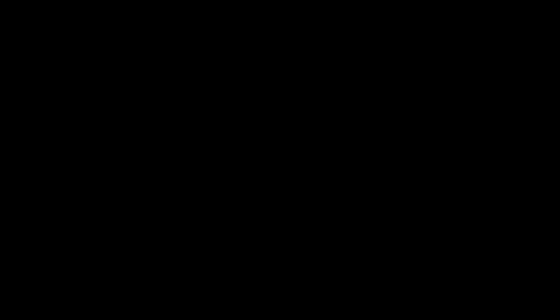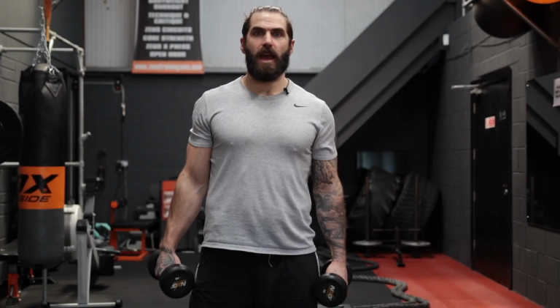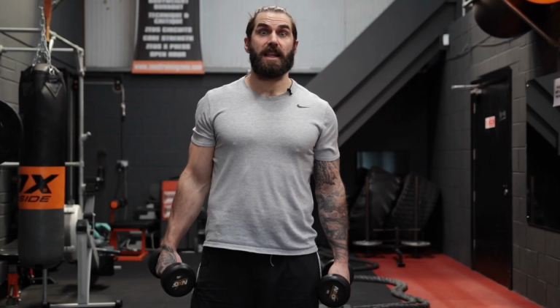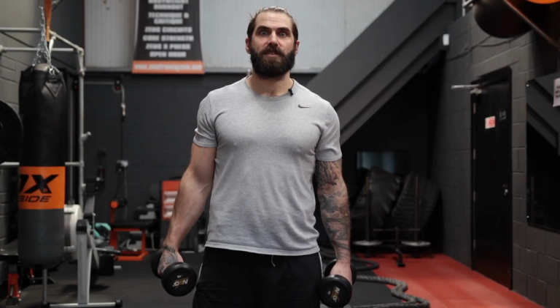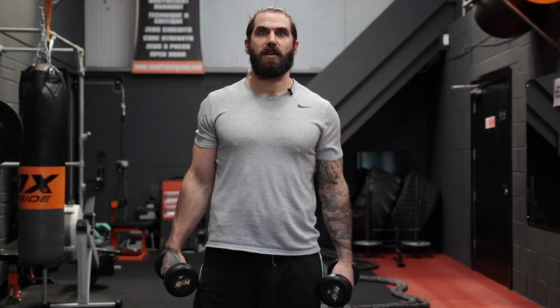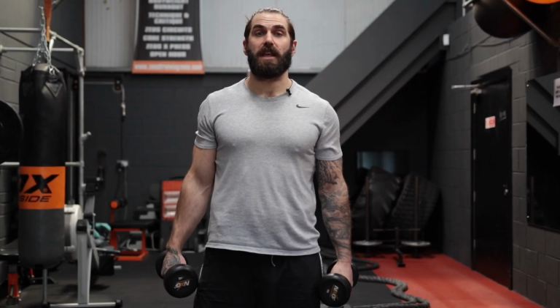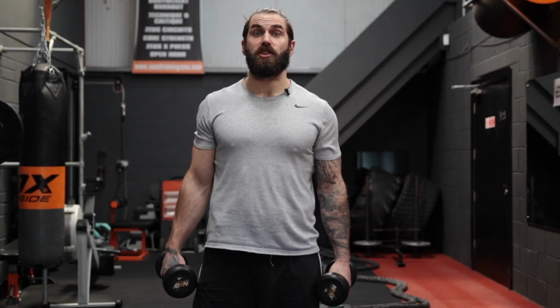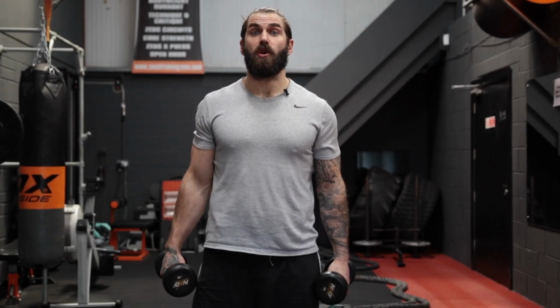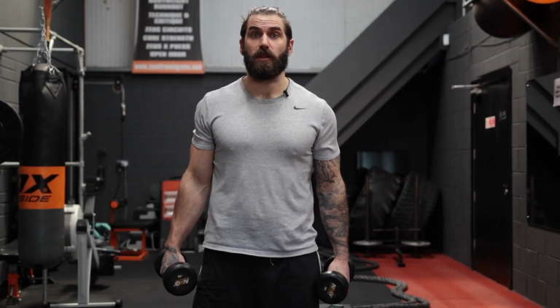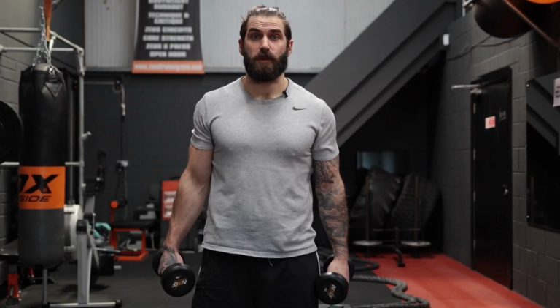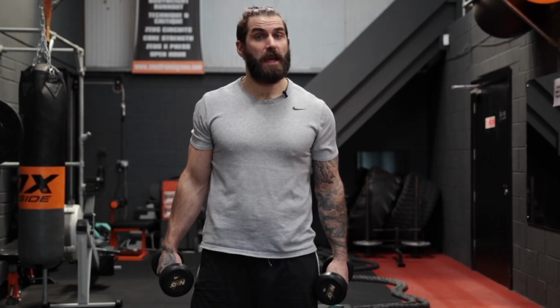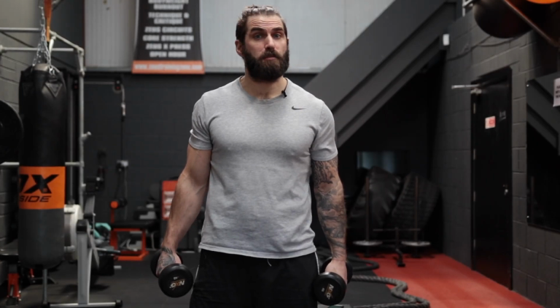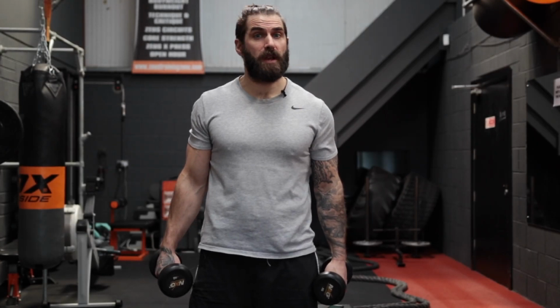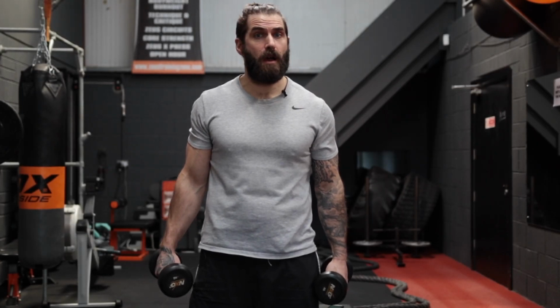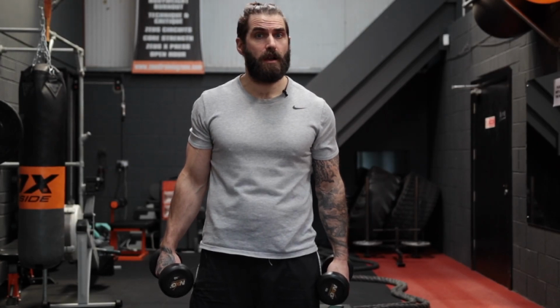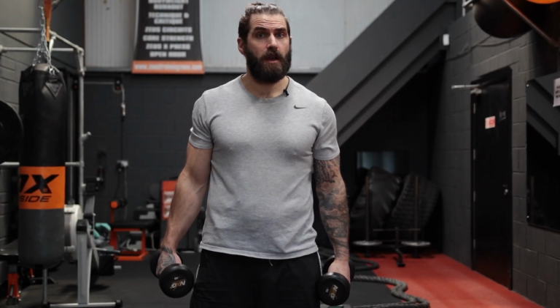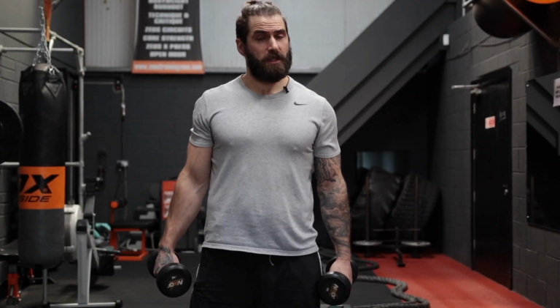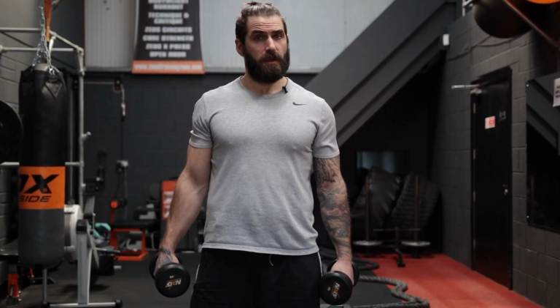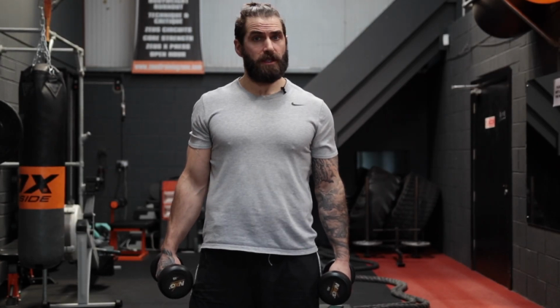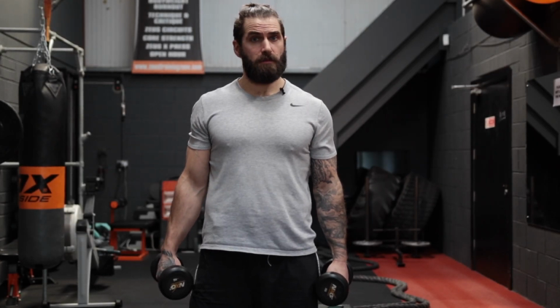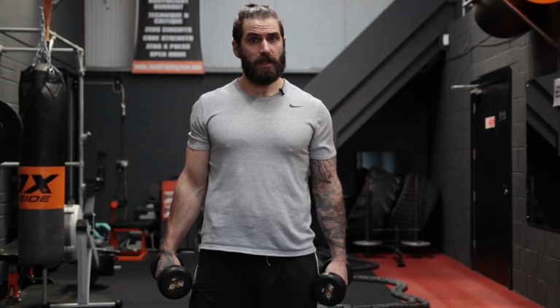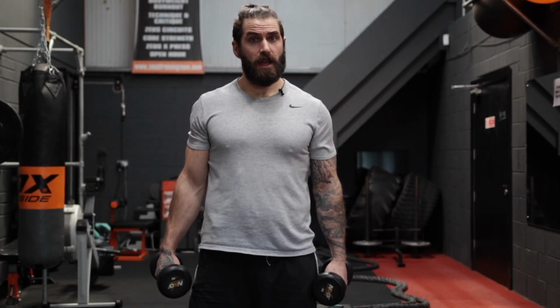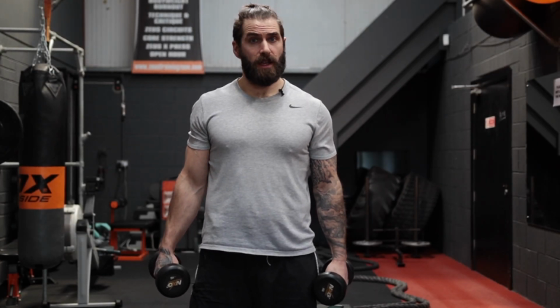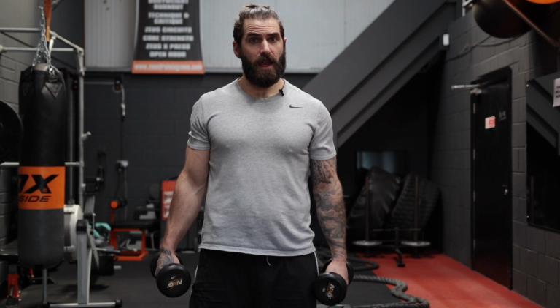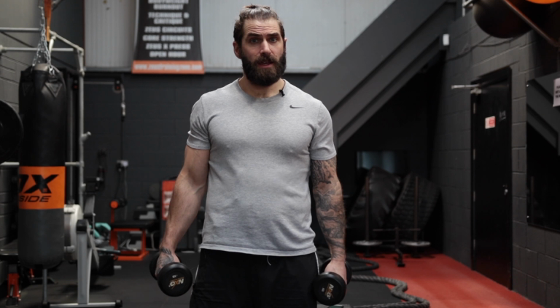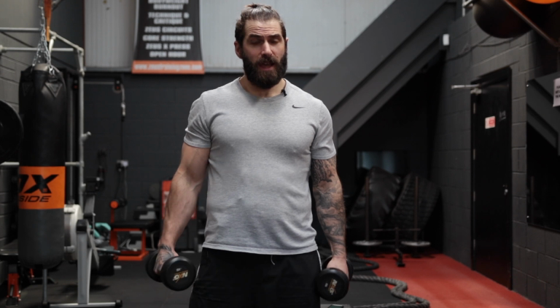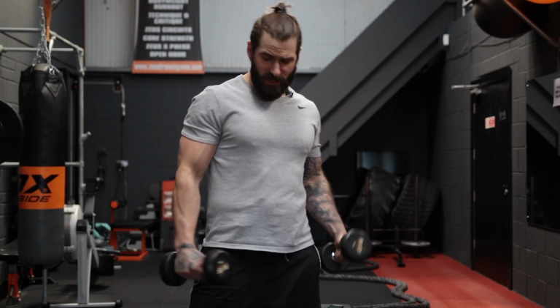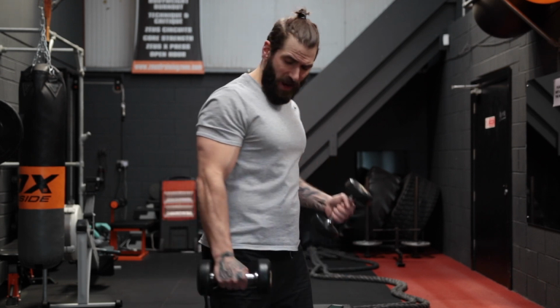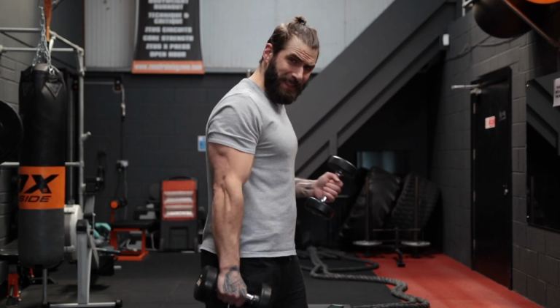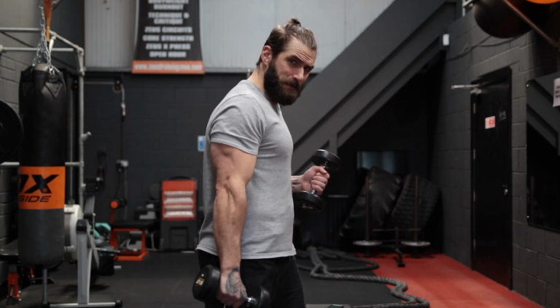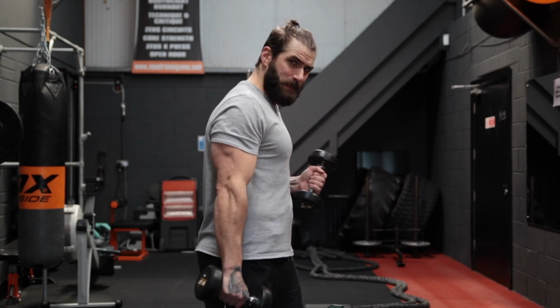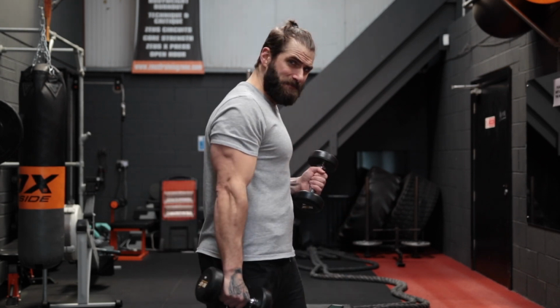Hey guys, last video we did the shoulders and we hit them pretty hard with some light dumbbells. Today, it's triceps baby!